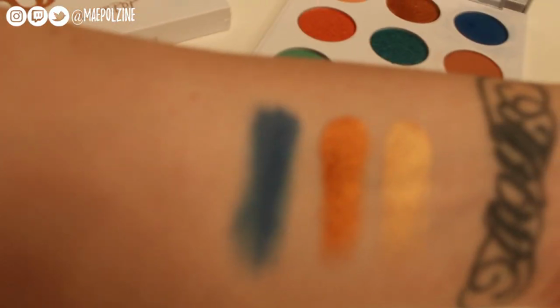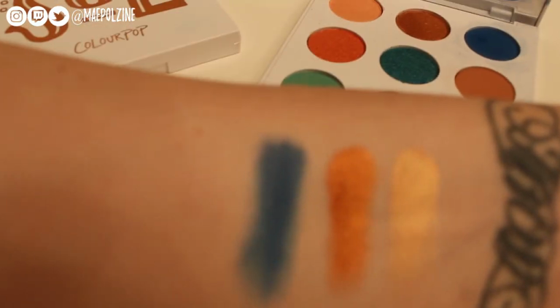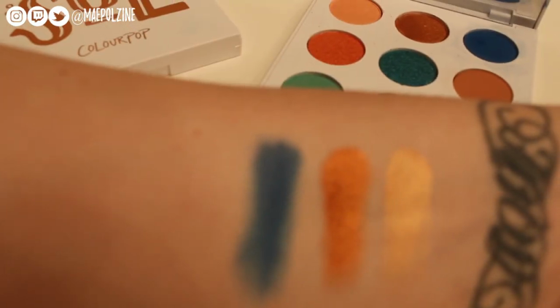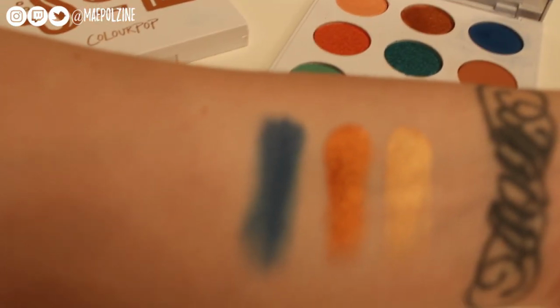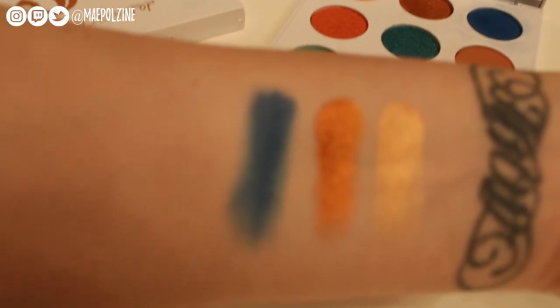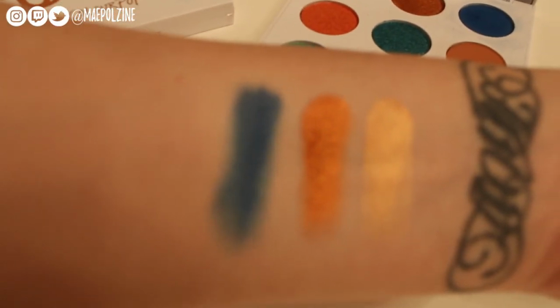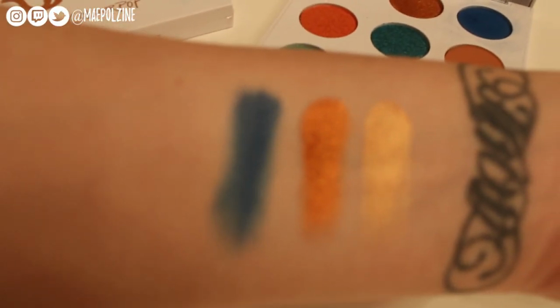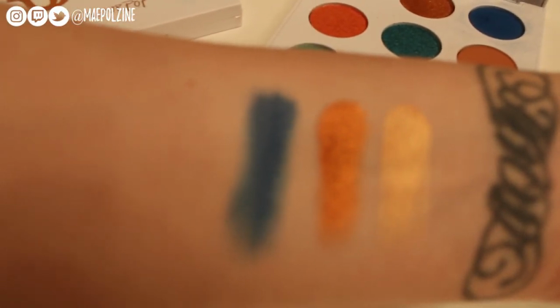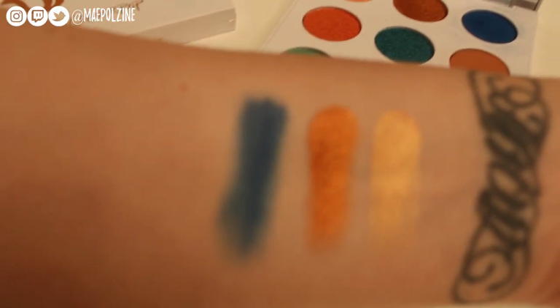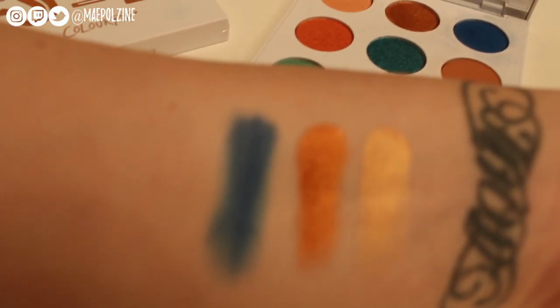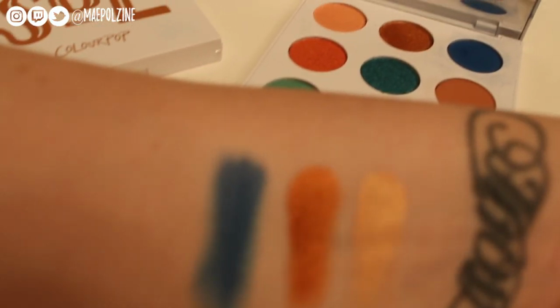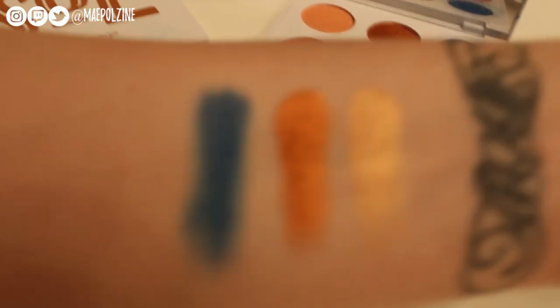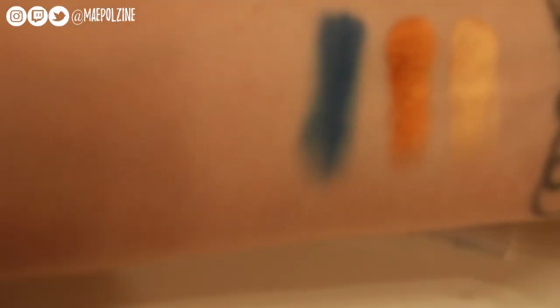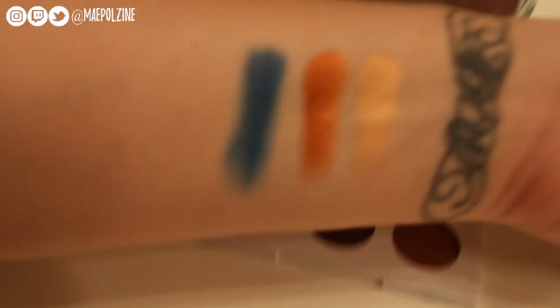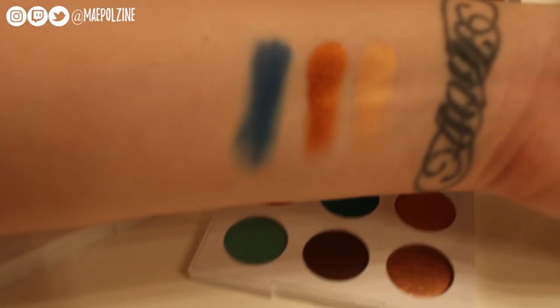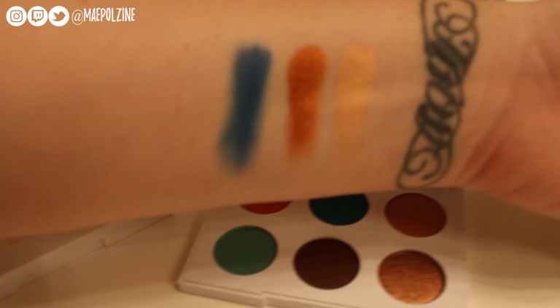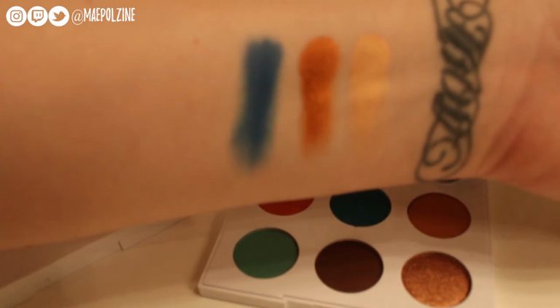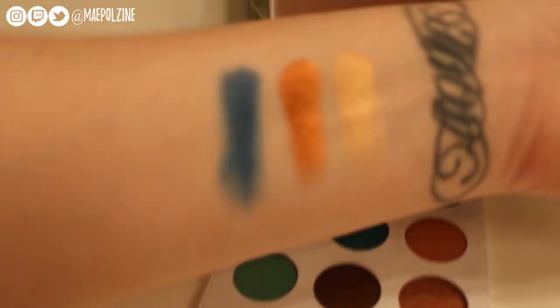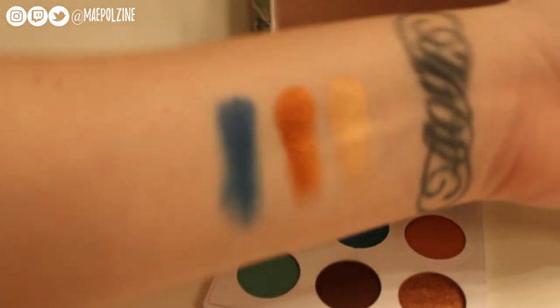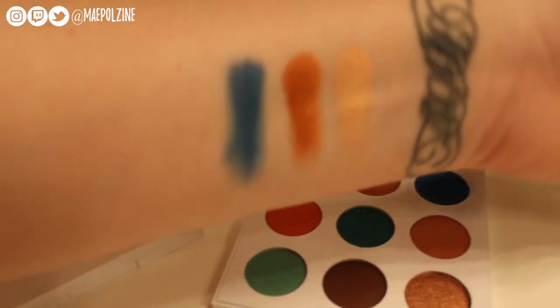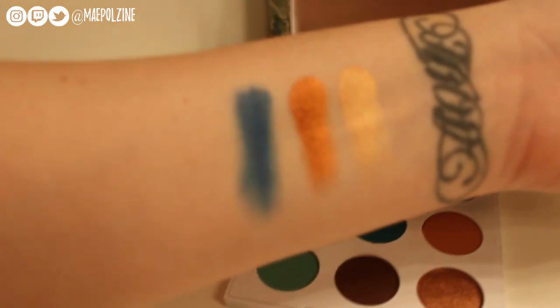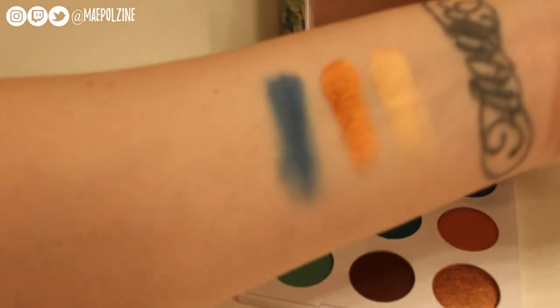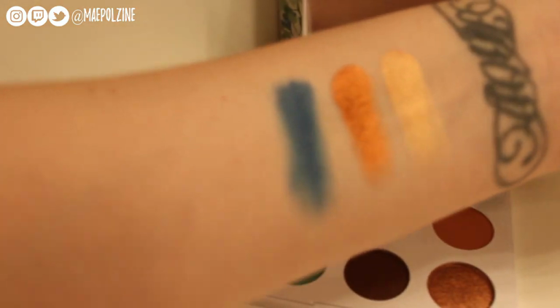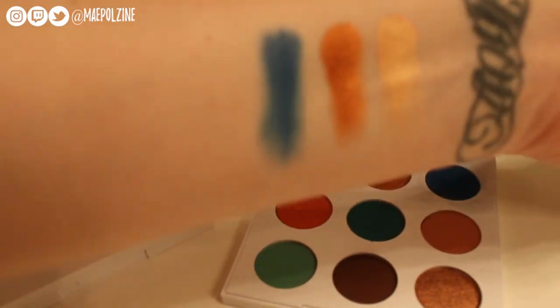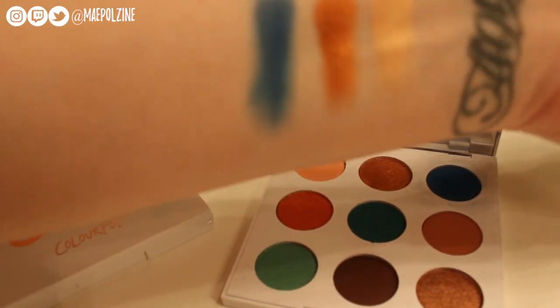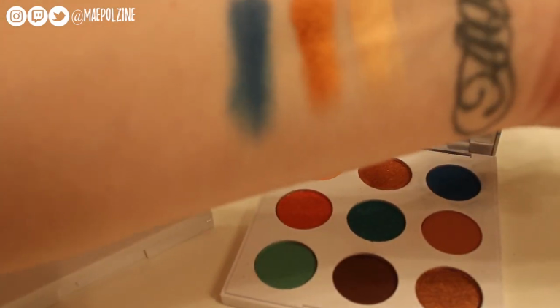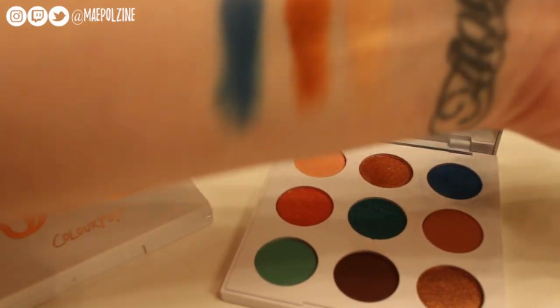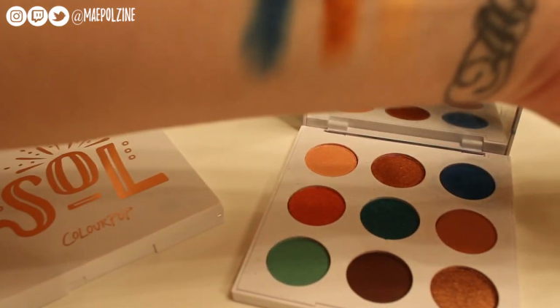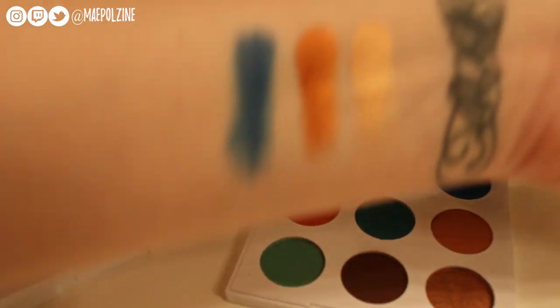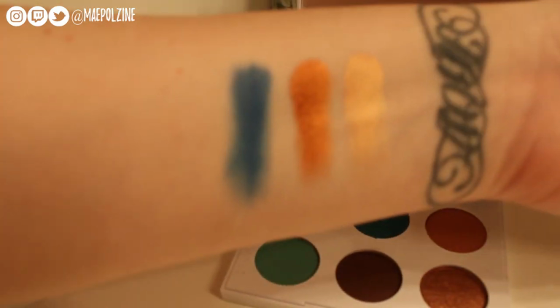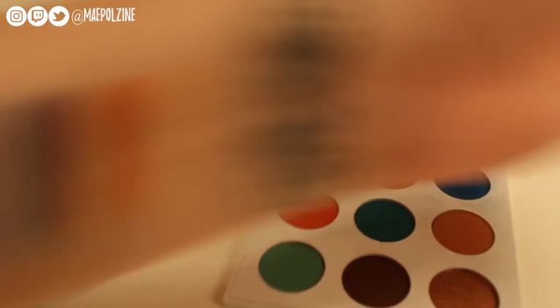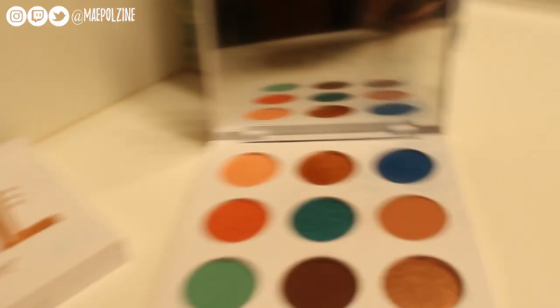There's row one — all swatchy swatchy. Let's do the next row.